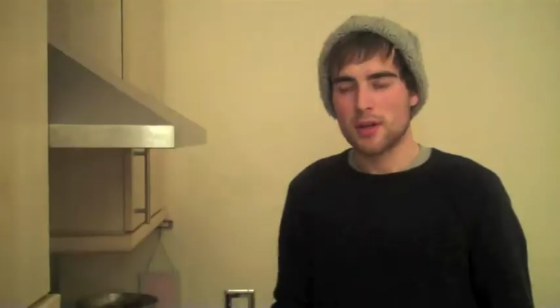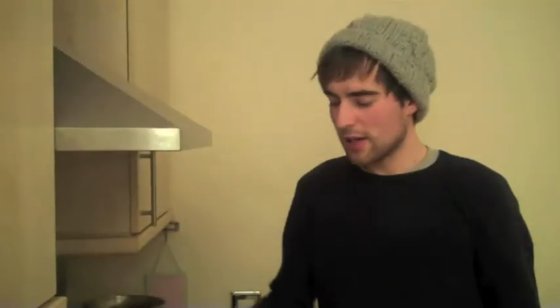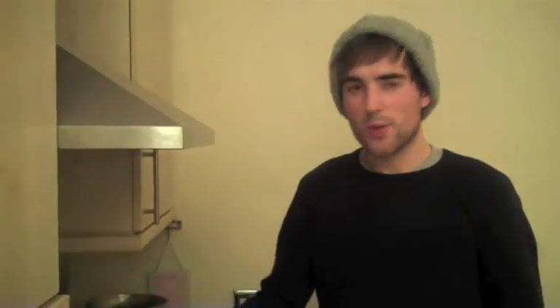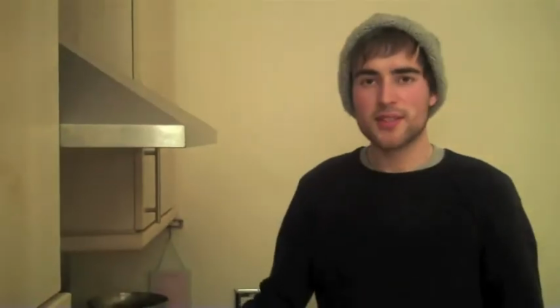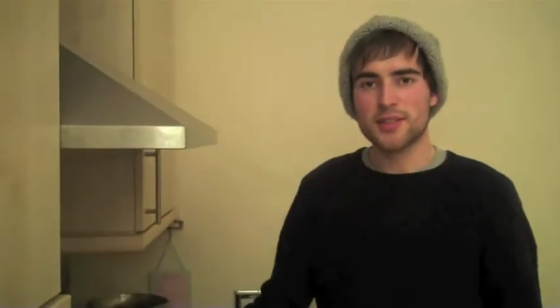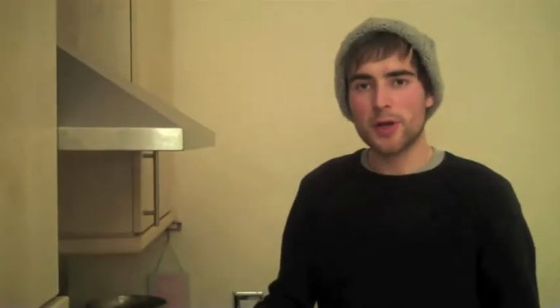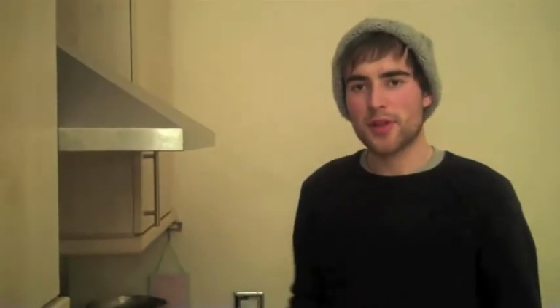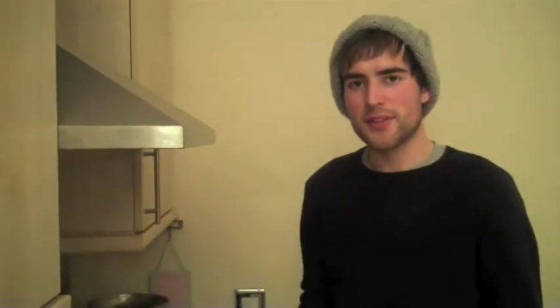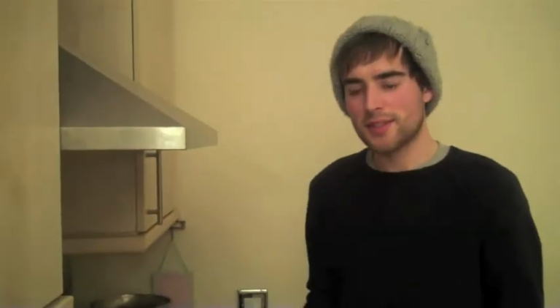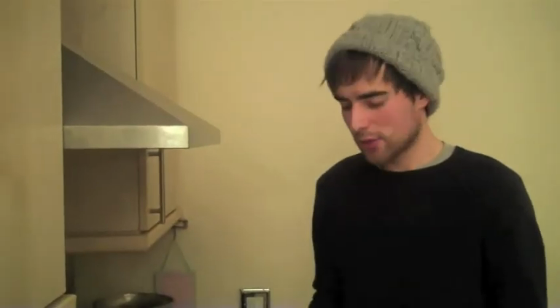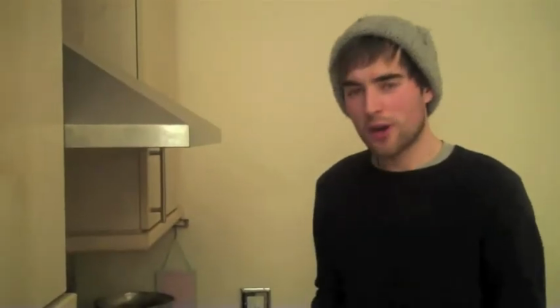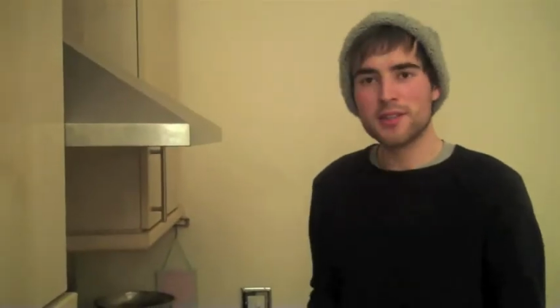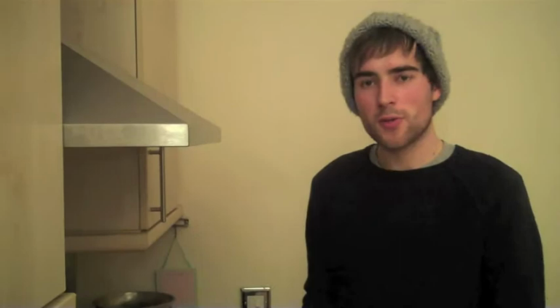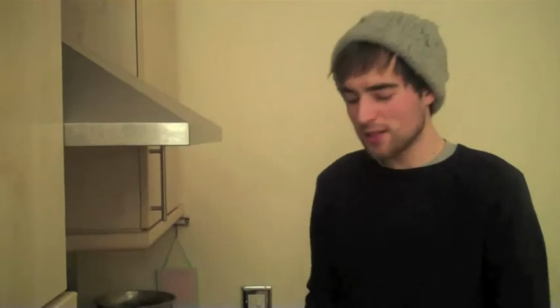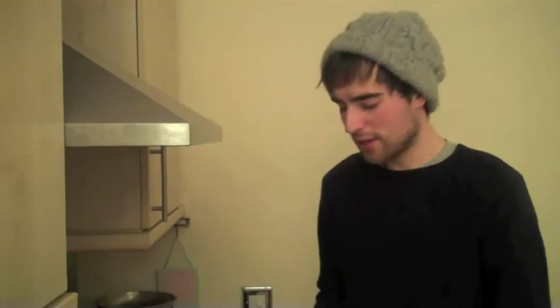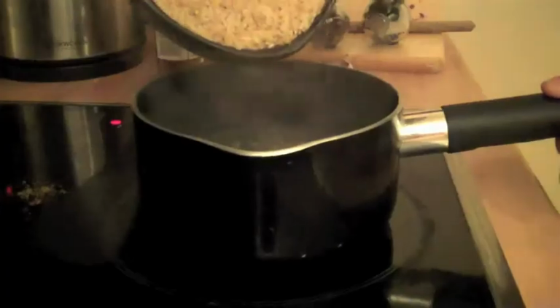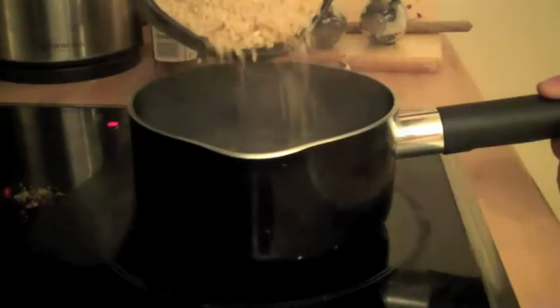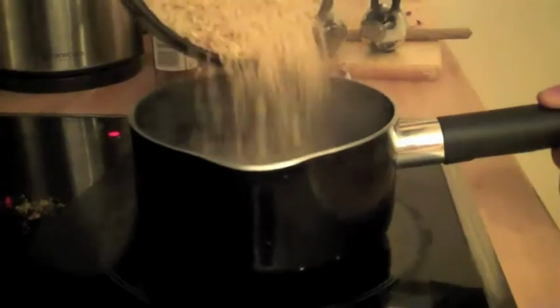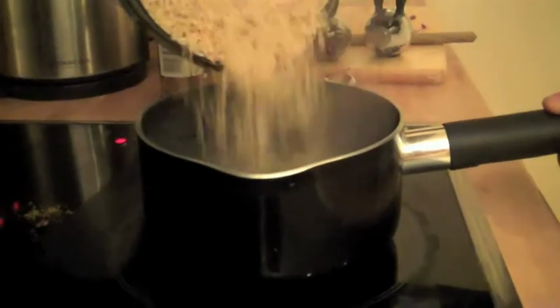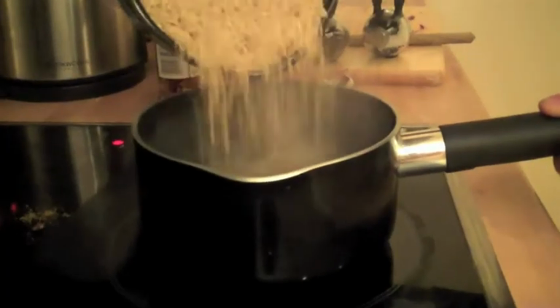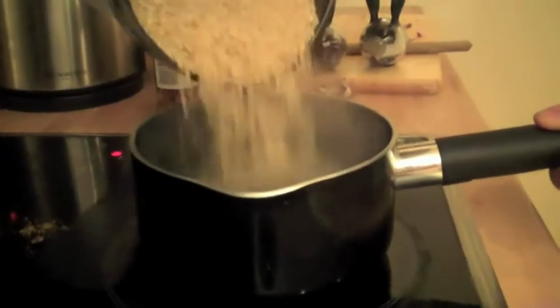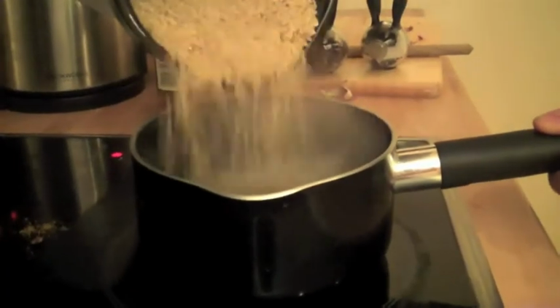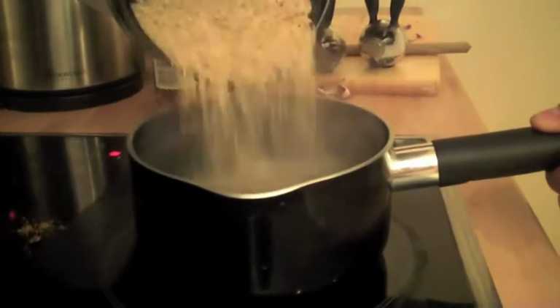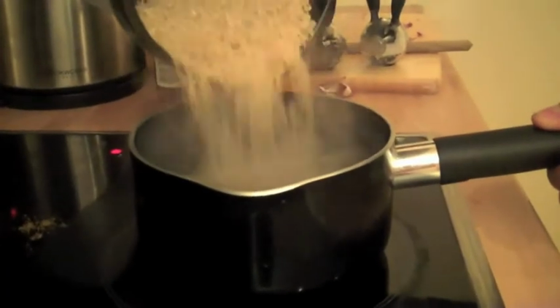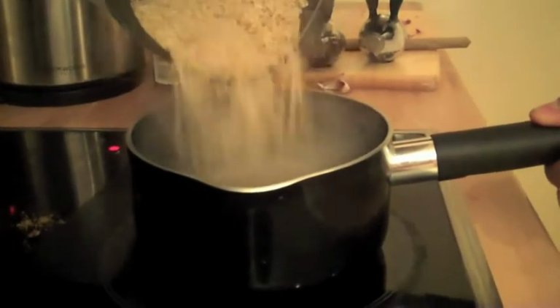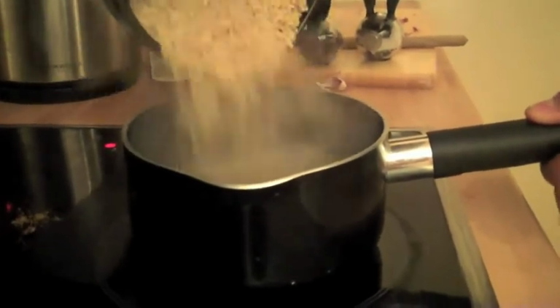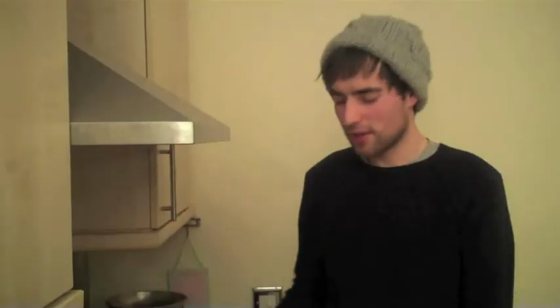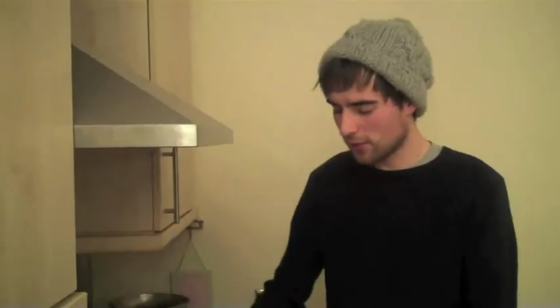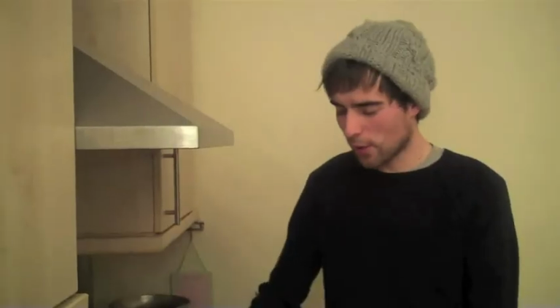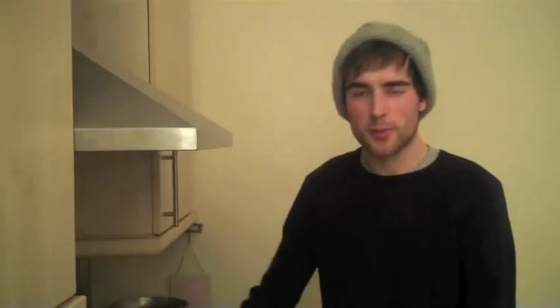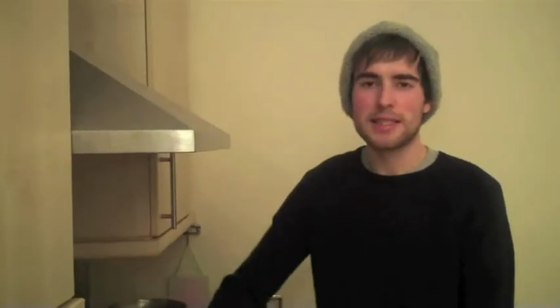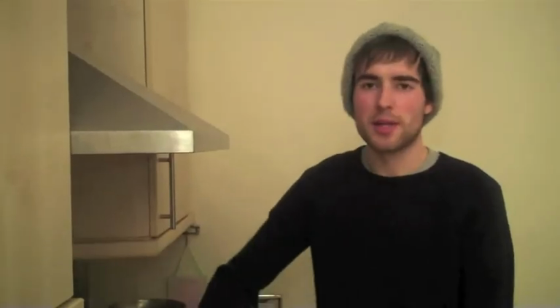Whilst that's simmering, the next thing you need to get to work on is your rice. You get about 200 grams of that, just add it to boiling water and it's approximately 10 minutes.